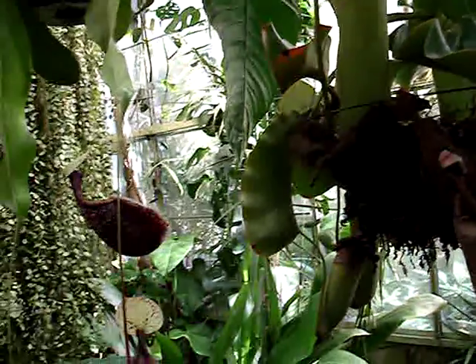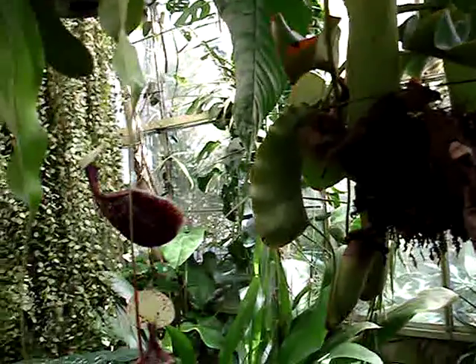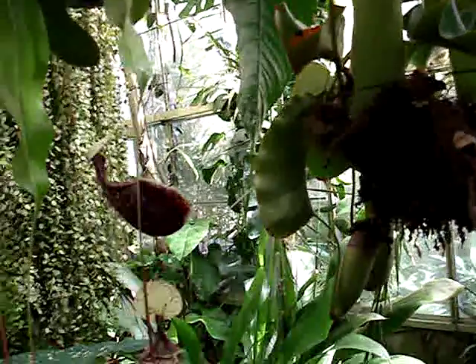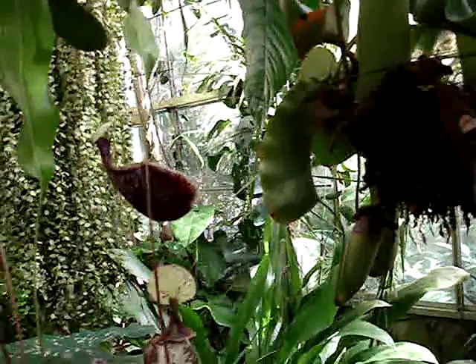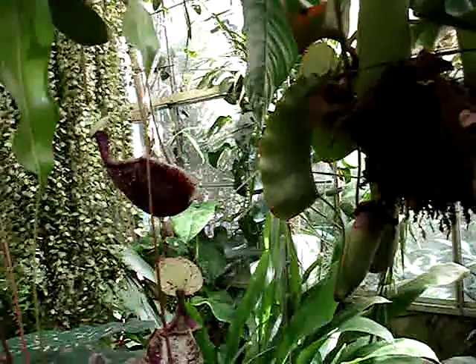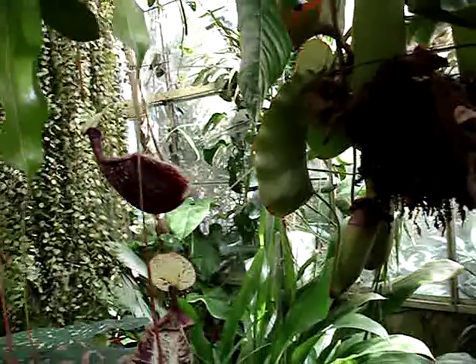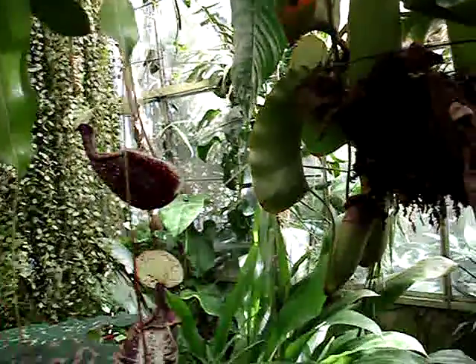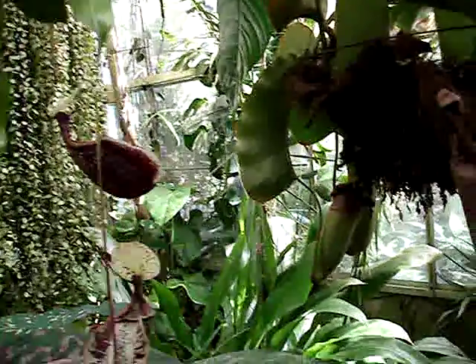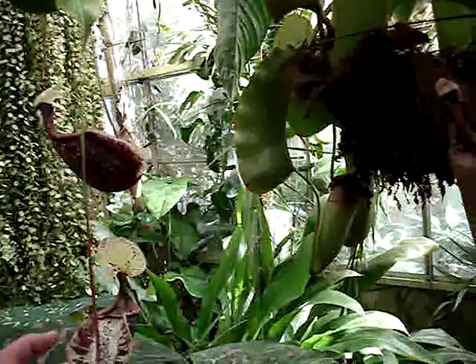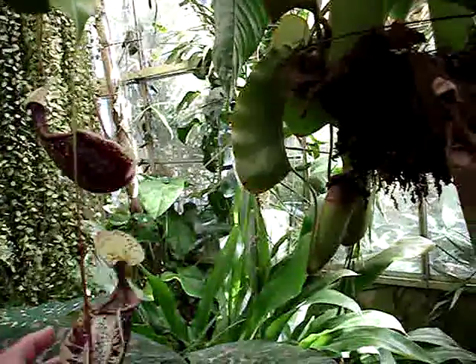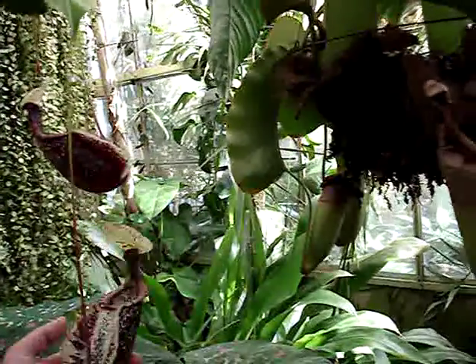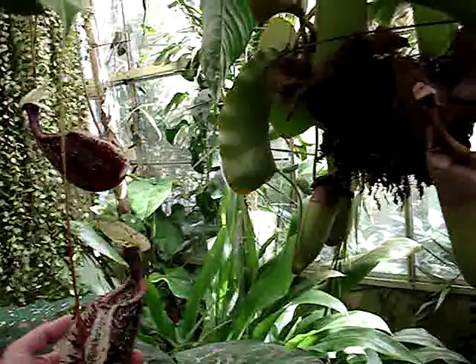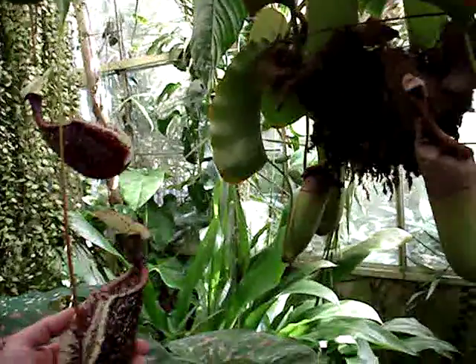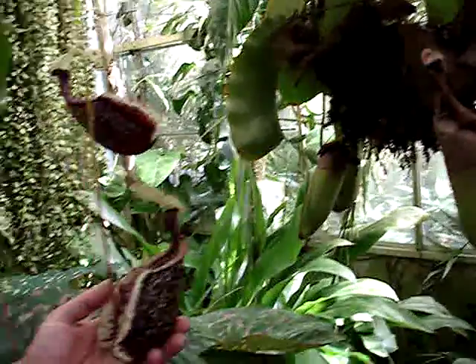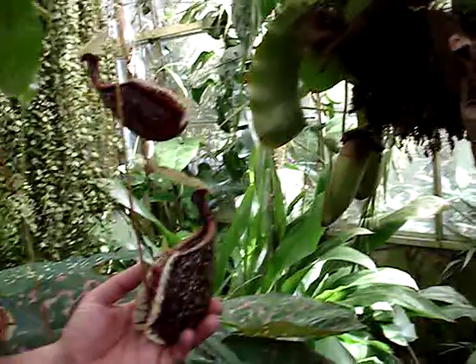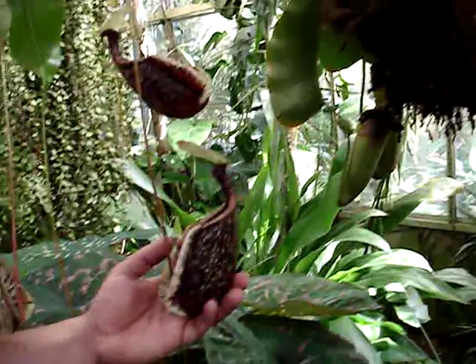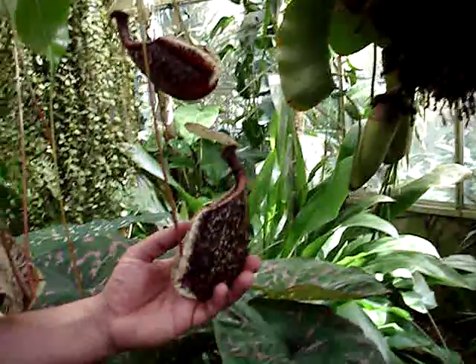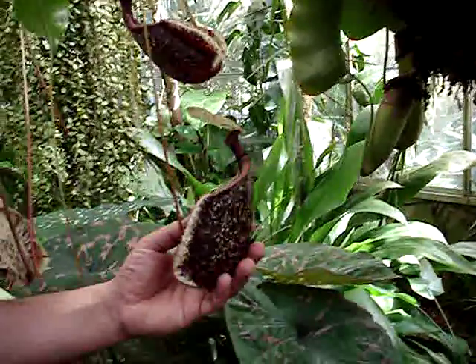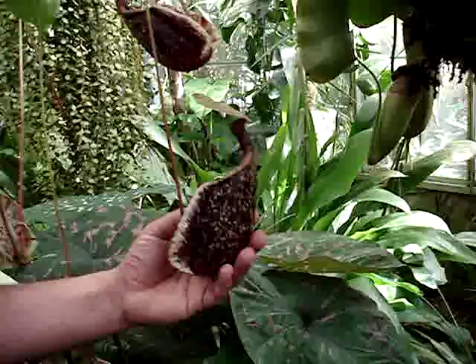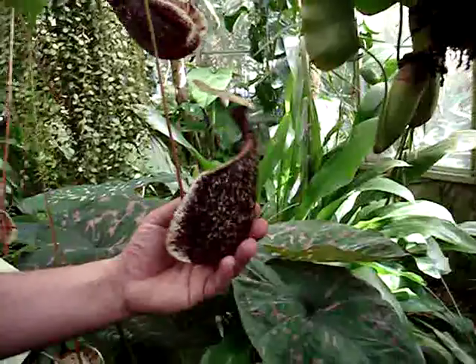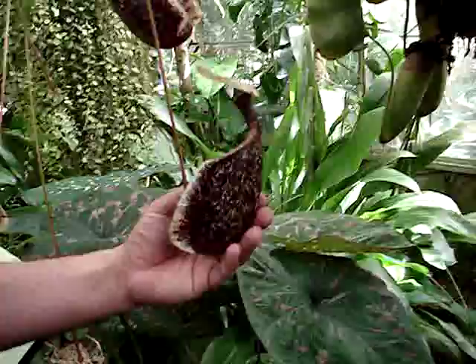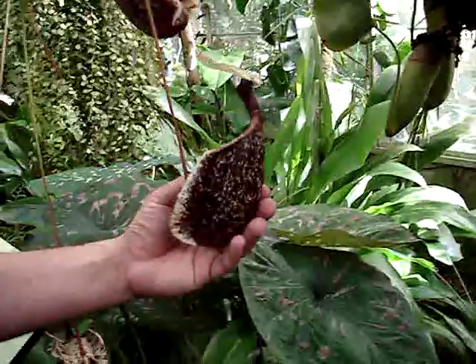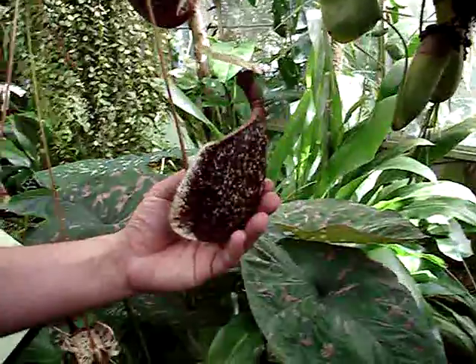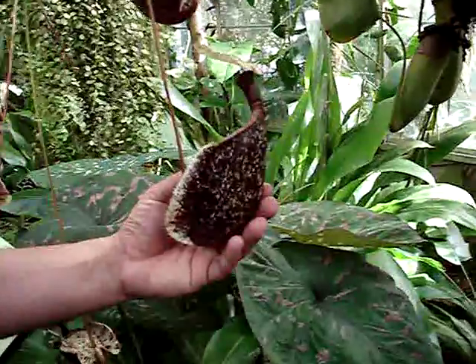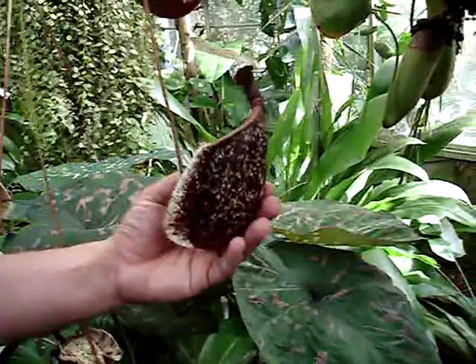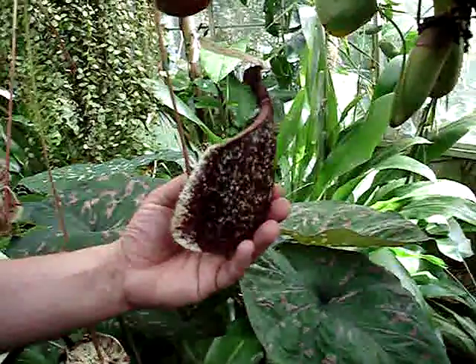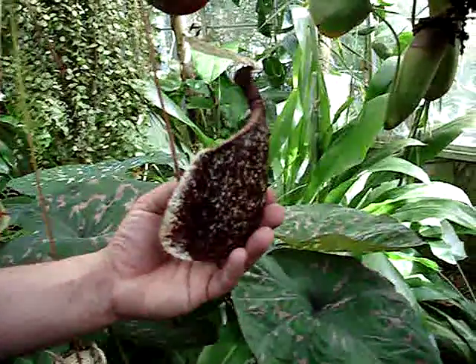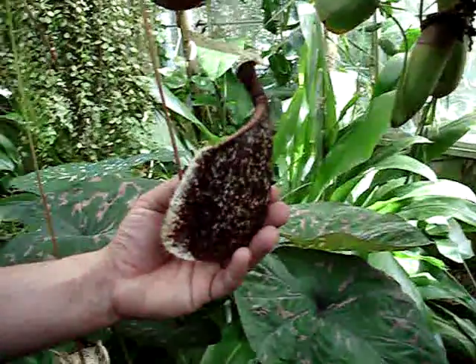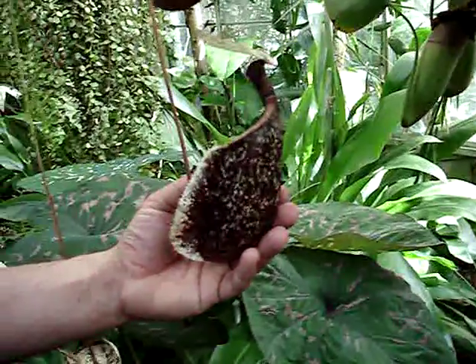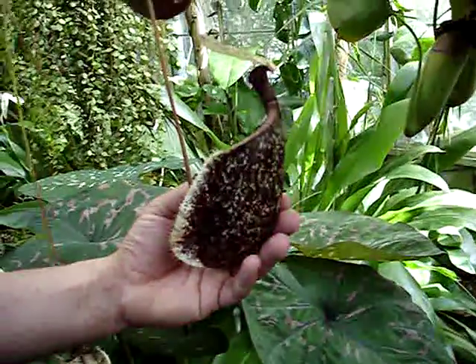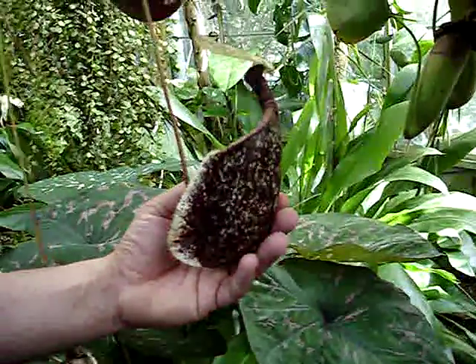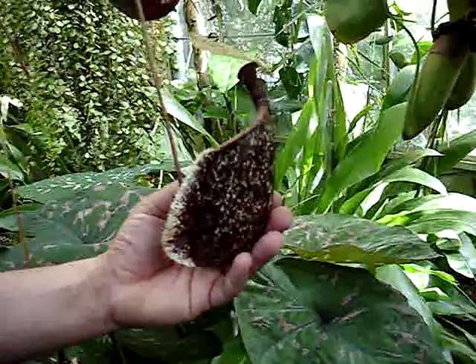Another one of my favorites here is Nepenthes rafflesiana. Just look at the colors on that — it's absolutely magnificent.